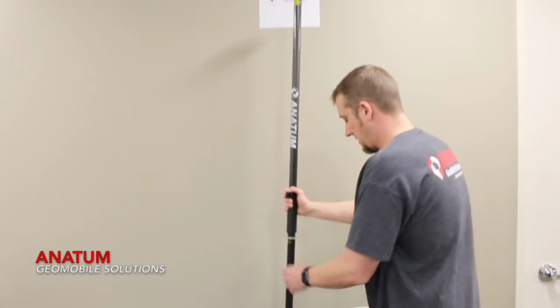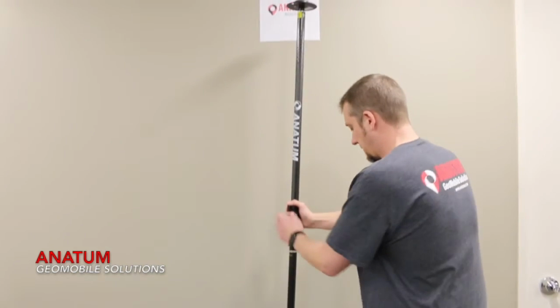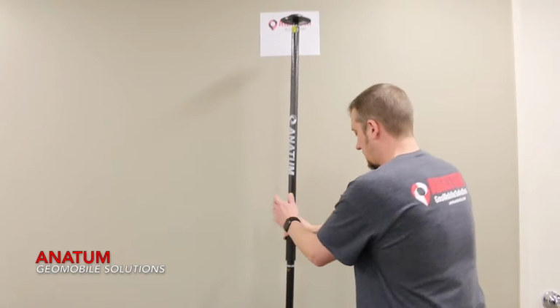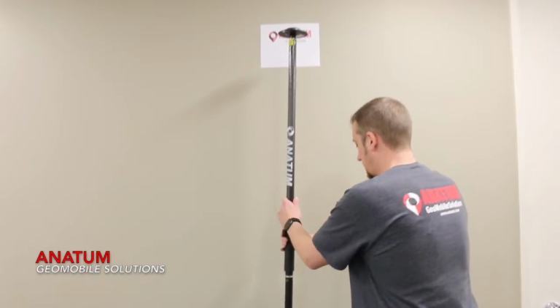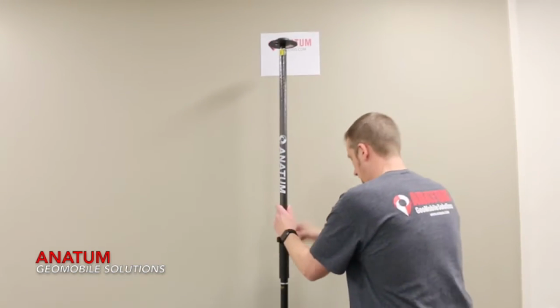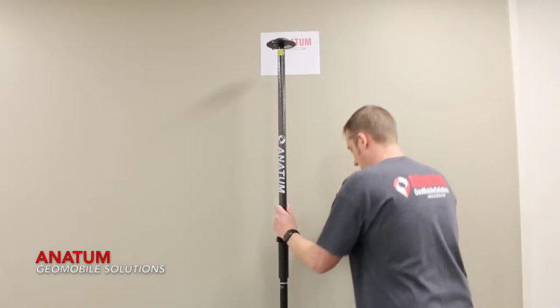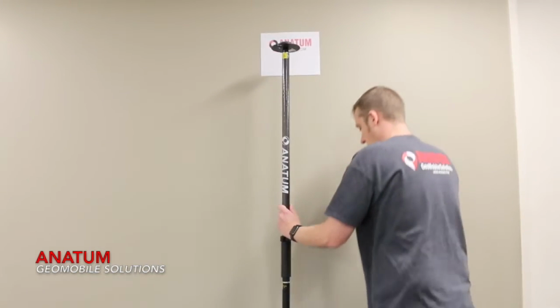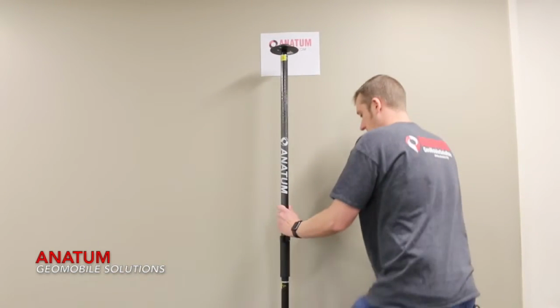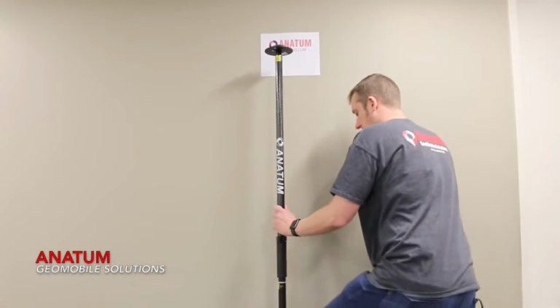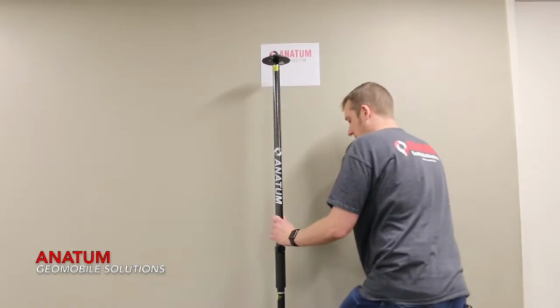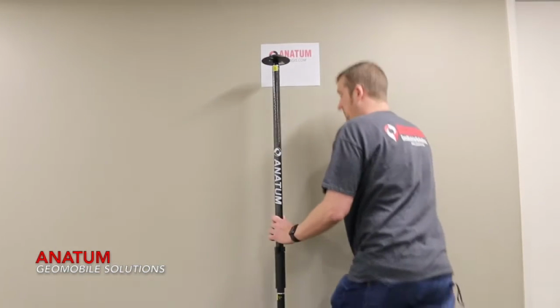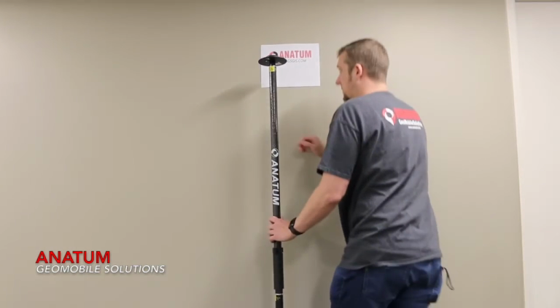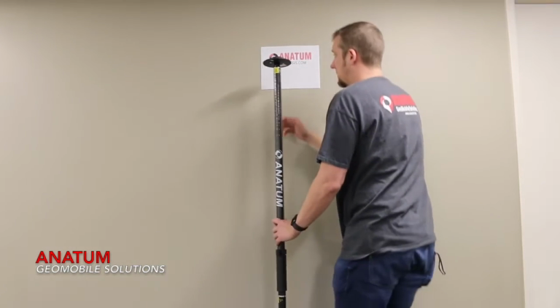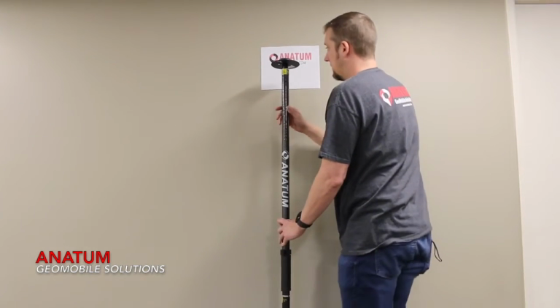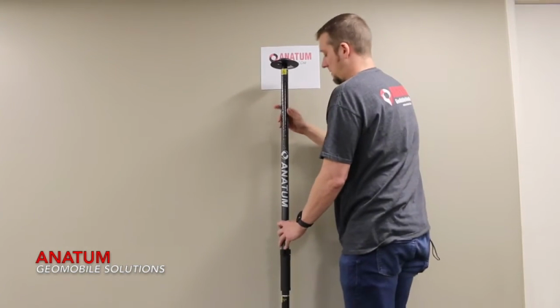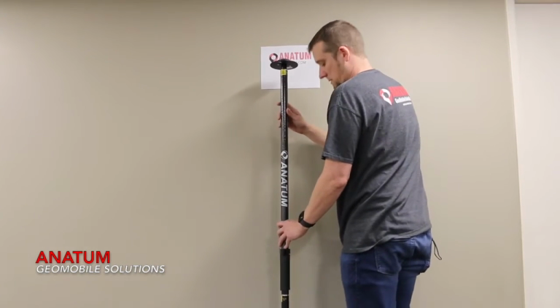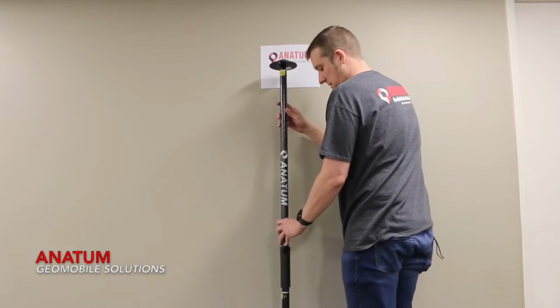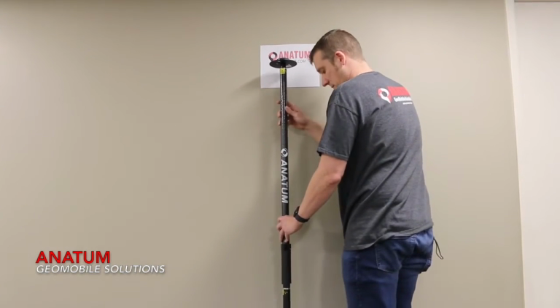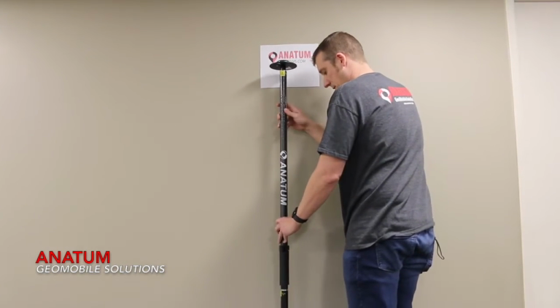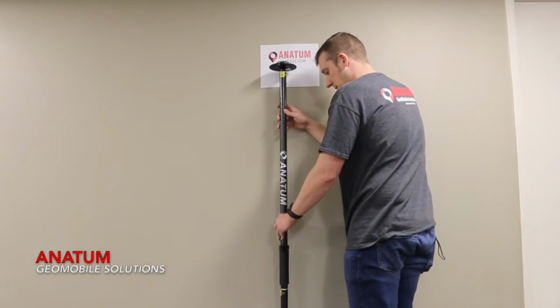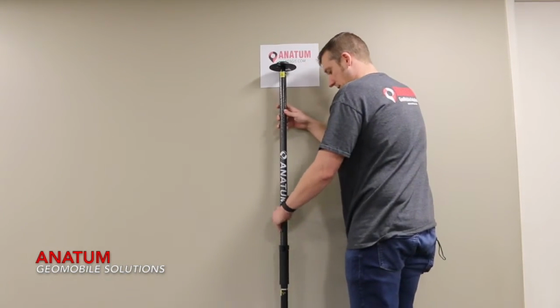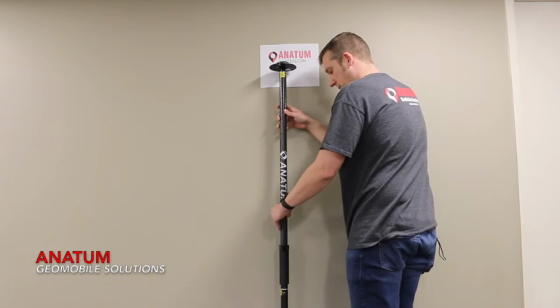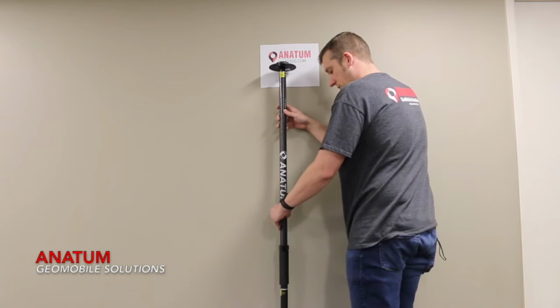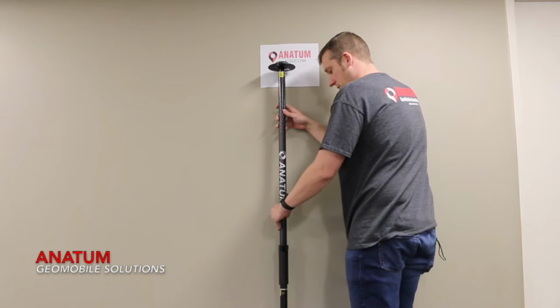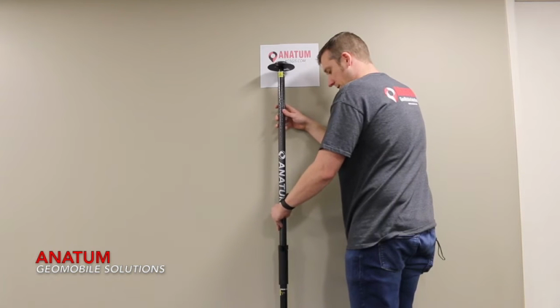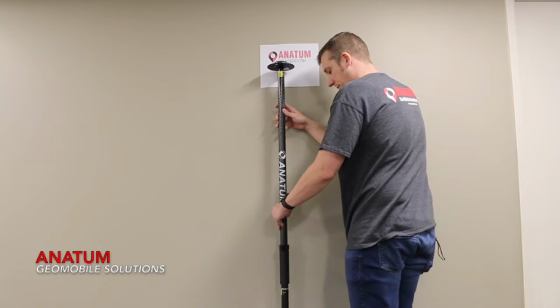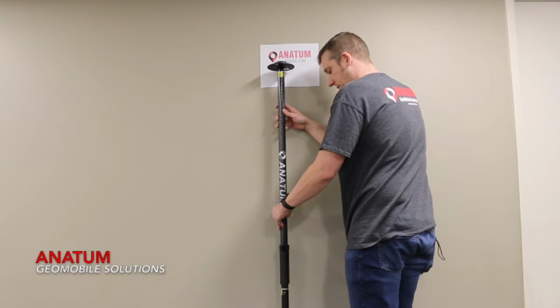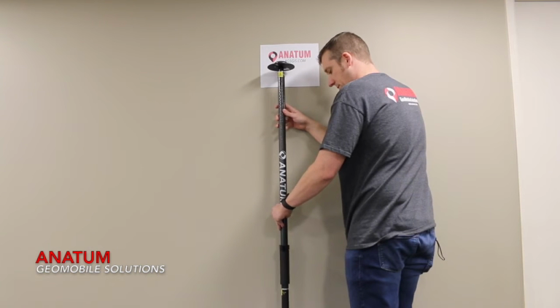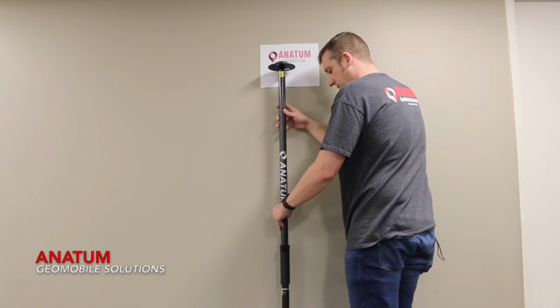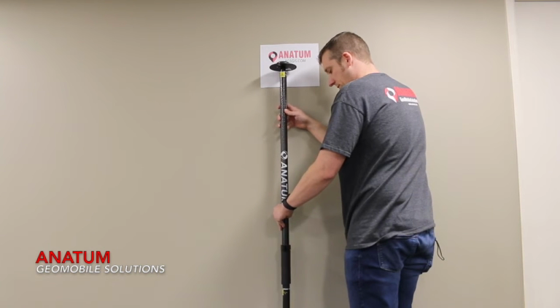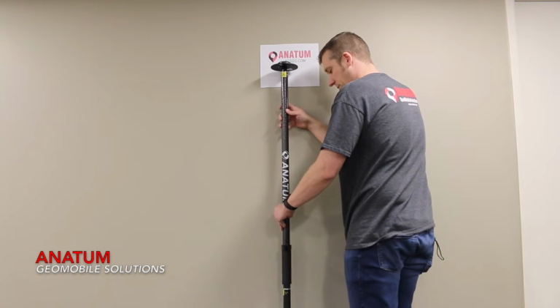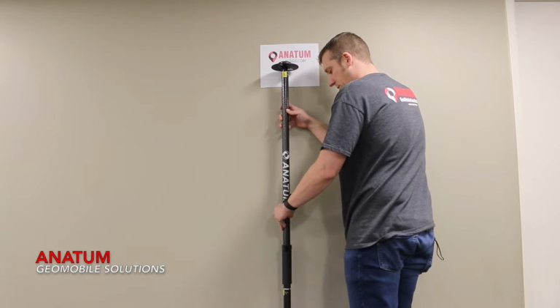Now that I've got a hard surface, I'm going to come up here. The key is I want to make sure that I bubble level my survey pole.